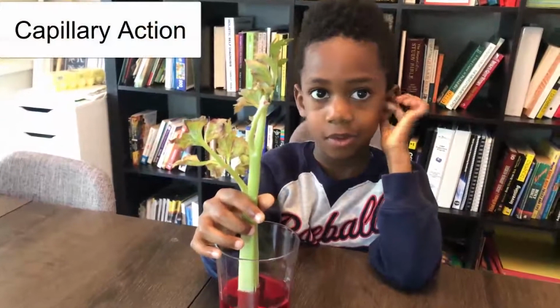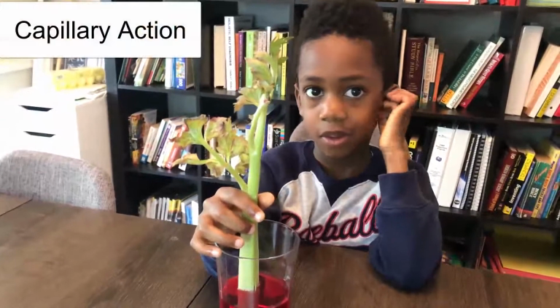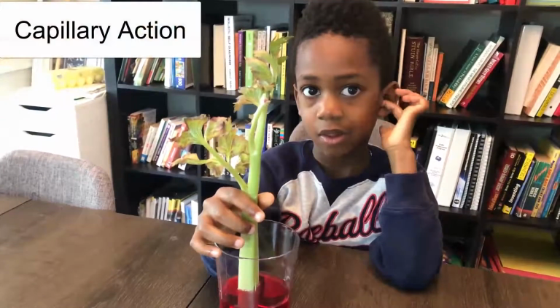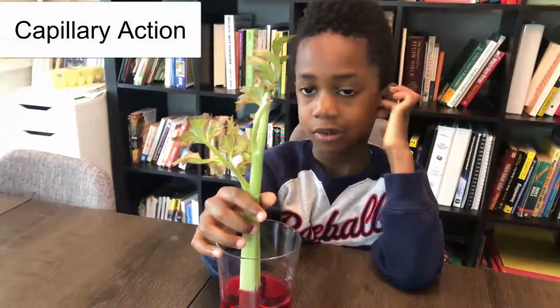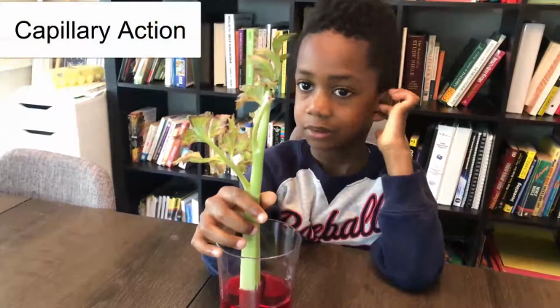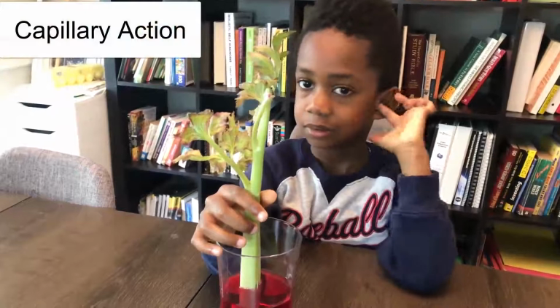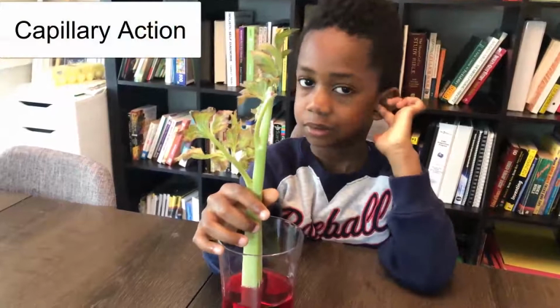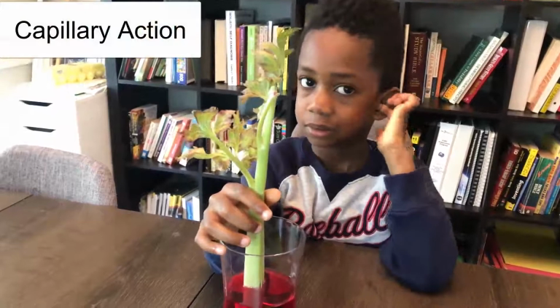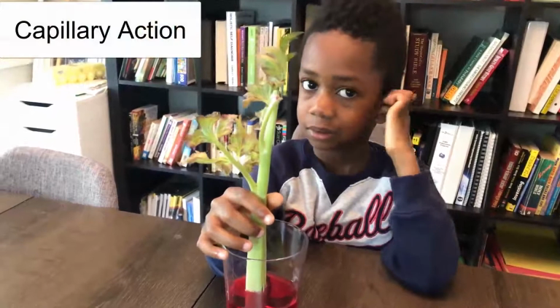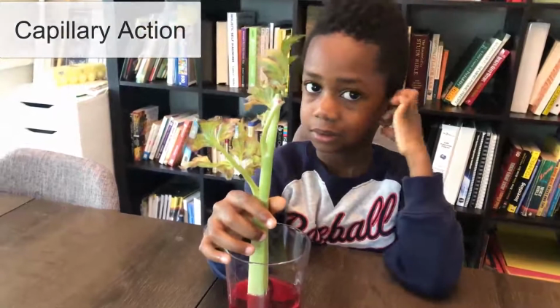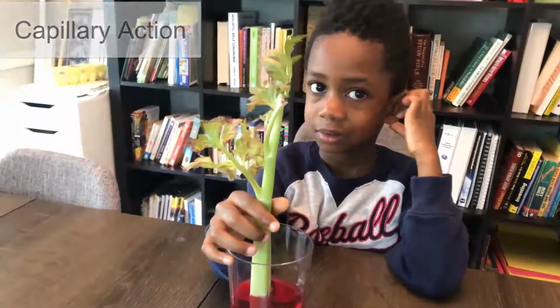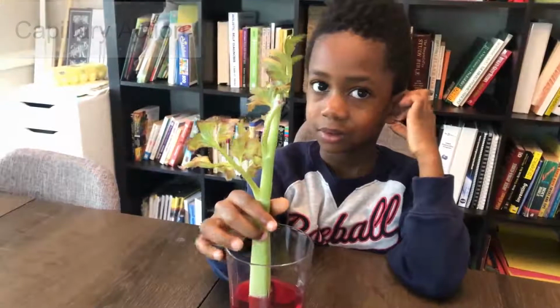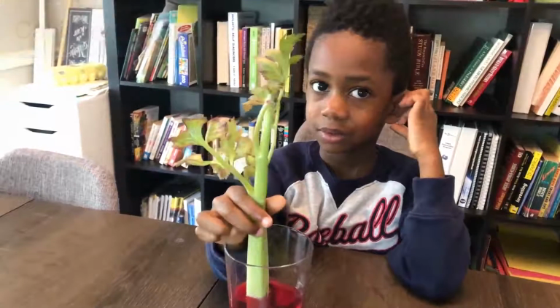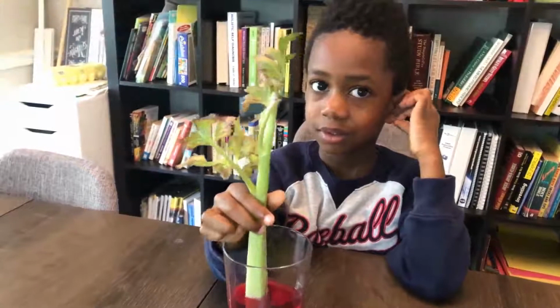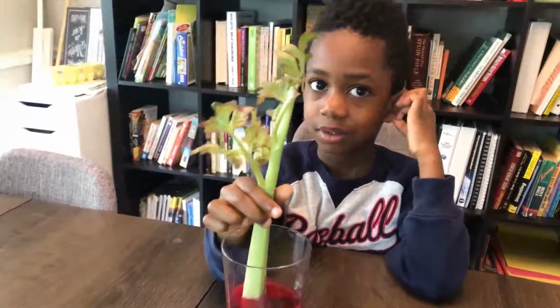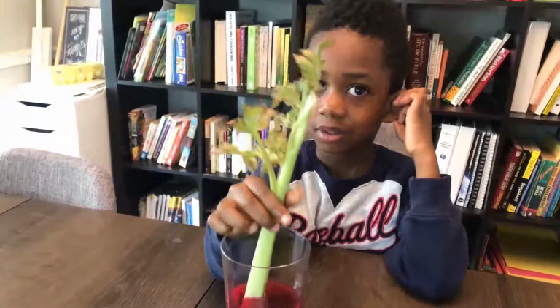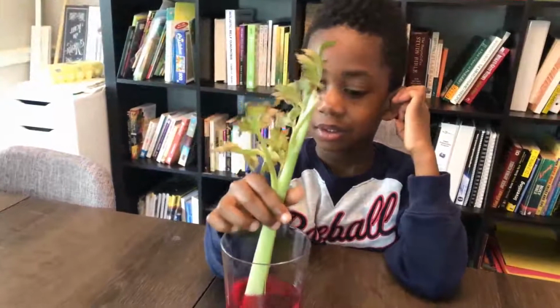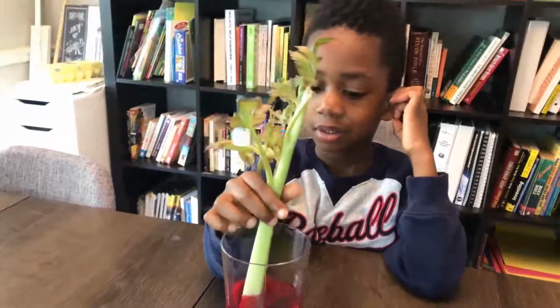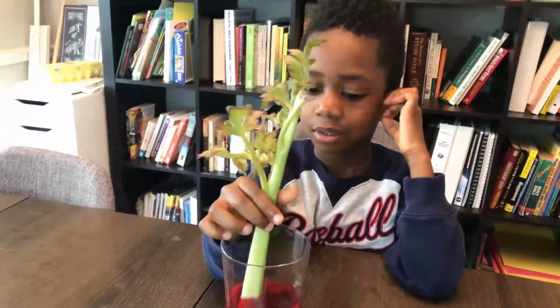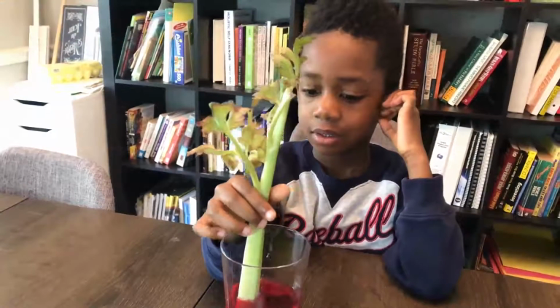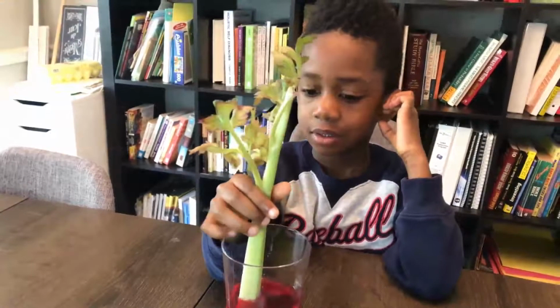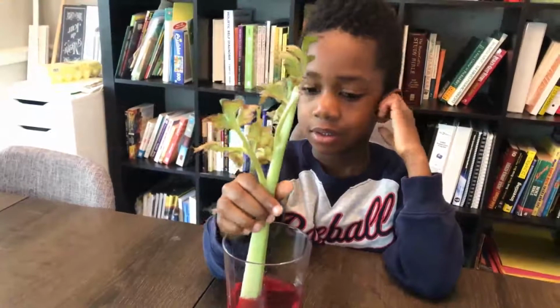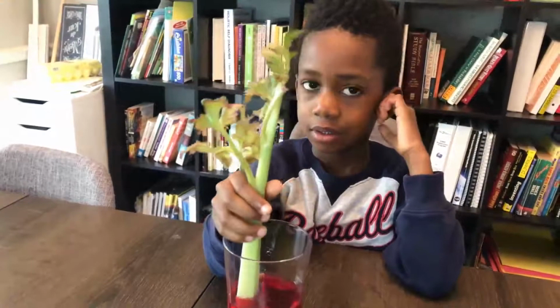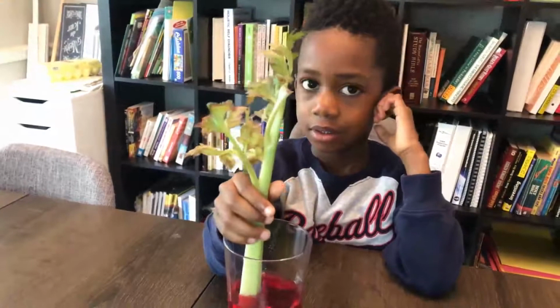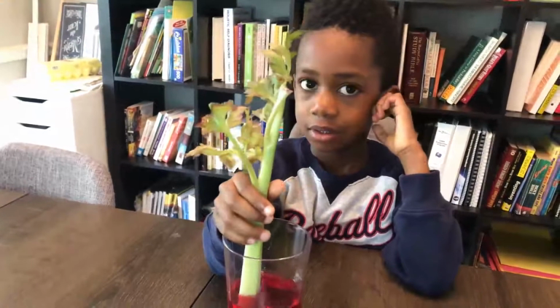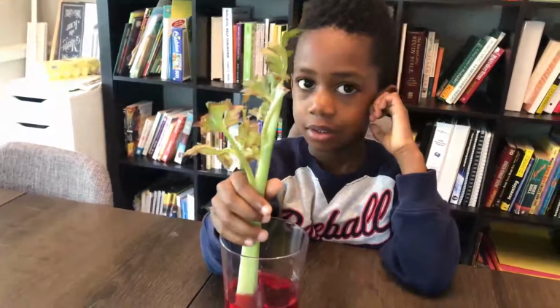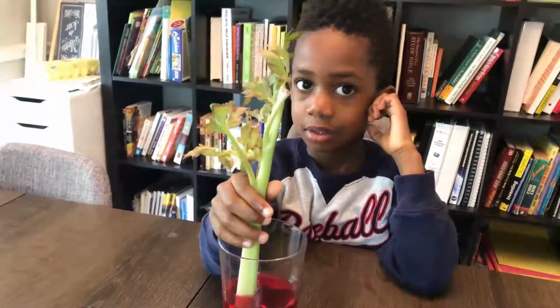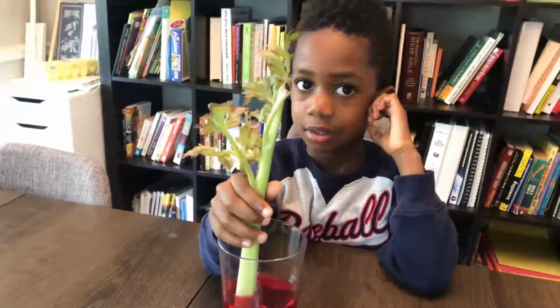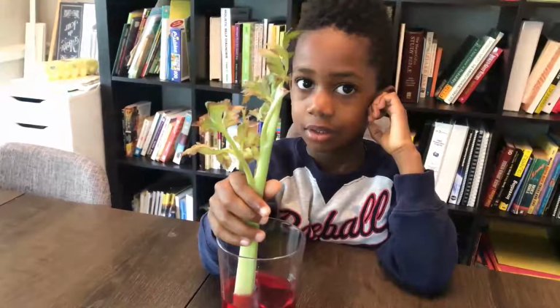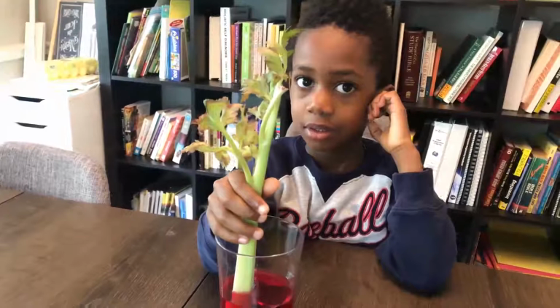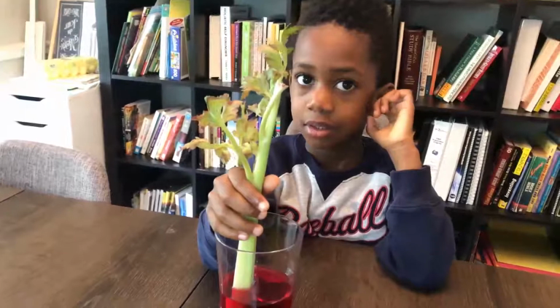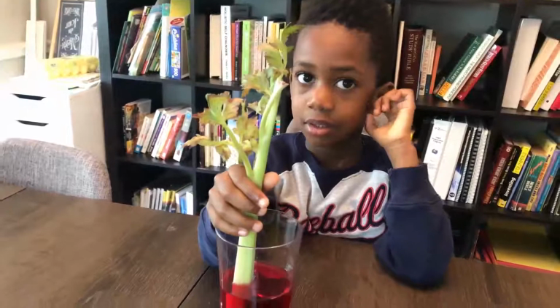So now Corbin is going to break open the celery — that's coming up next.